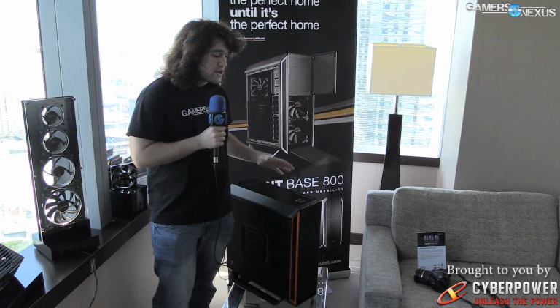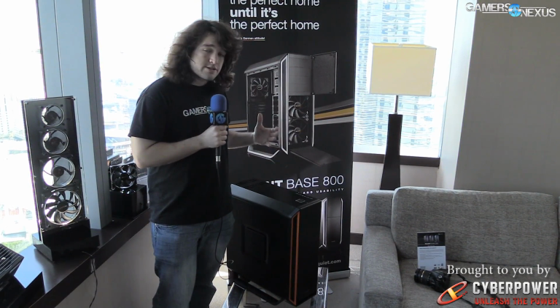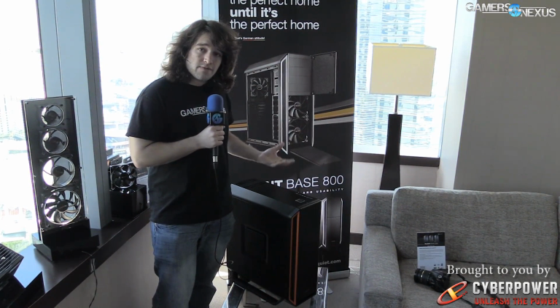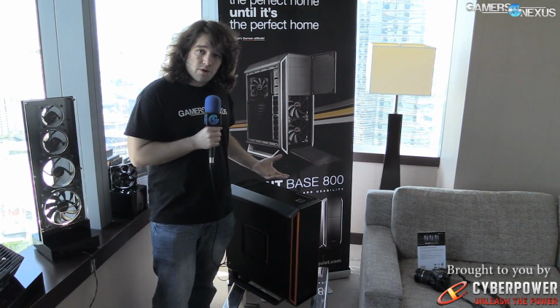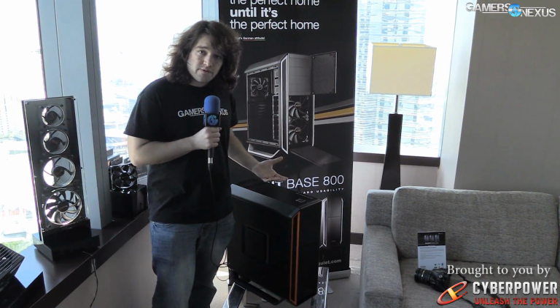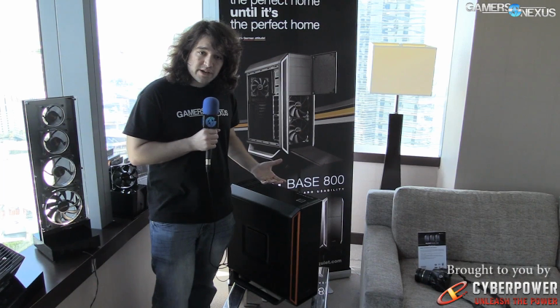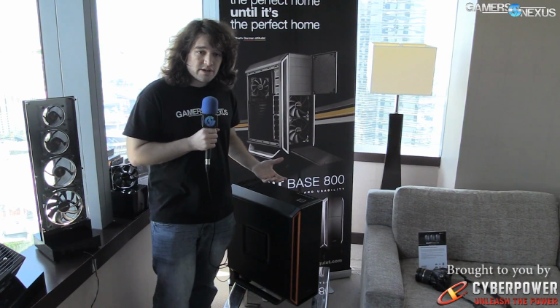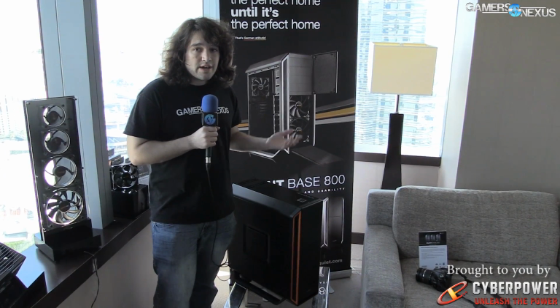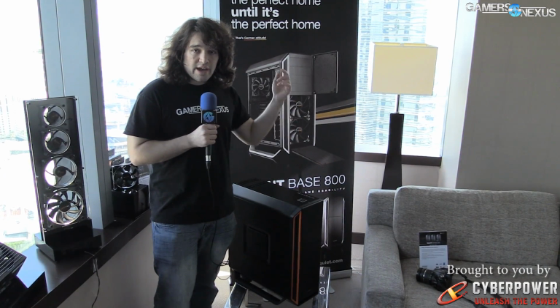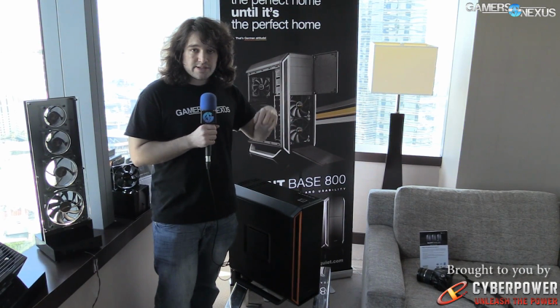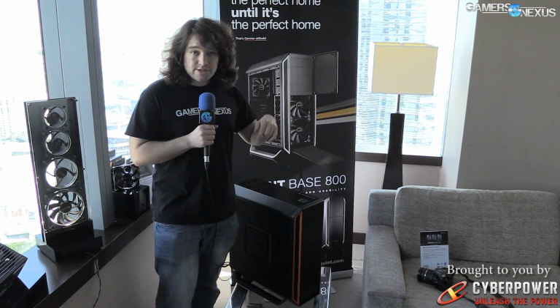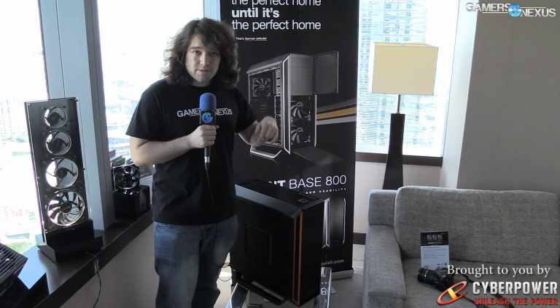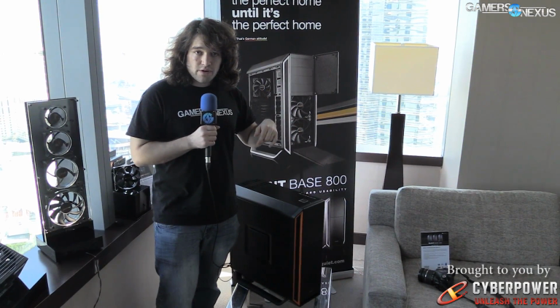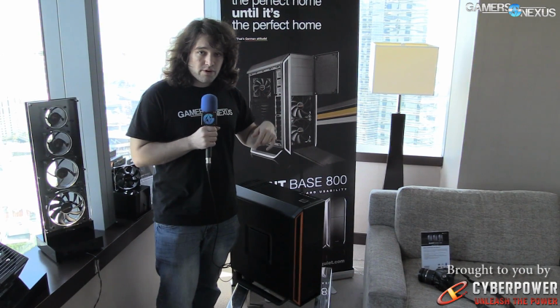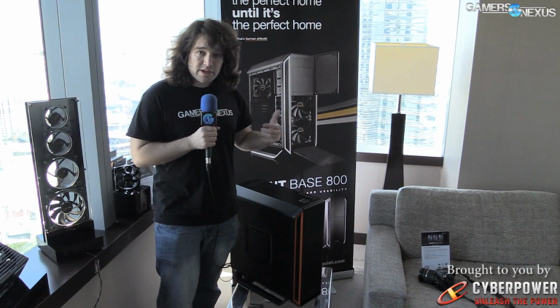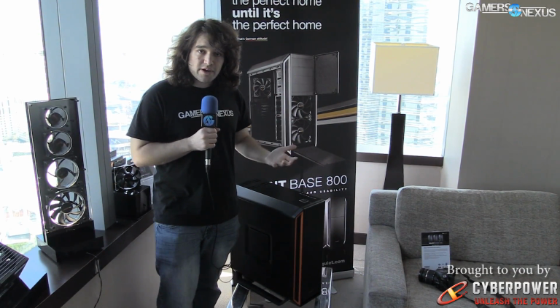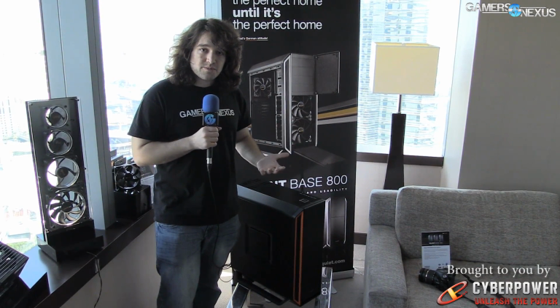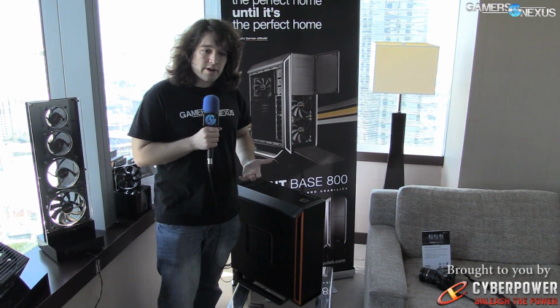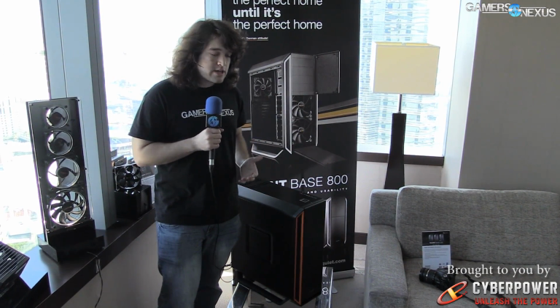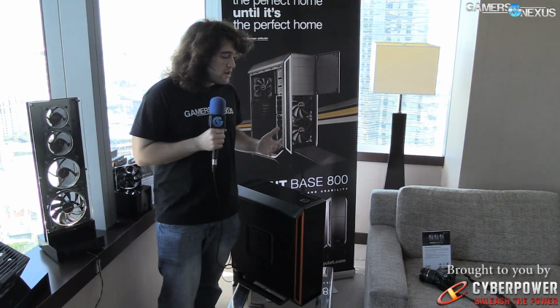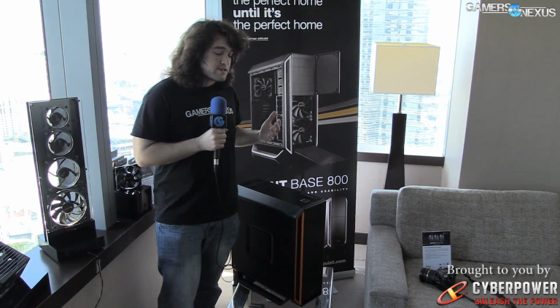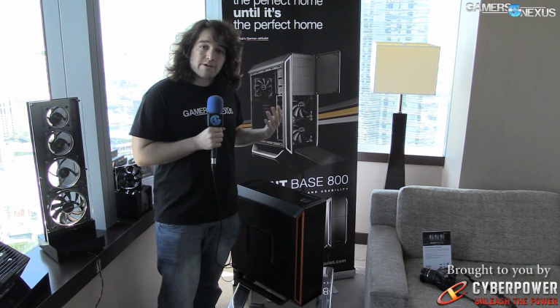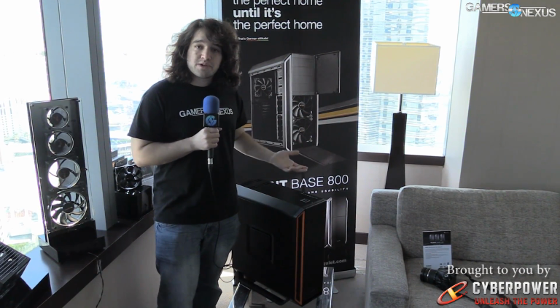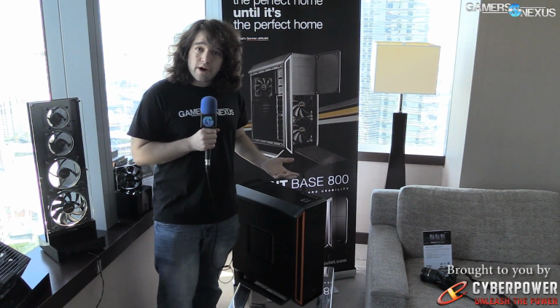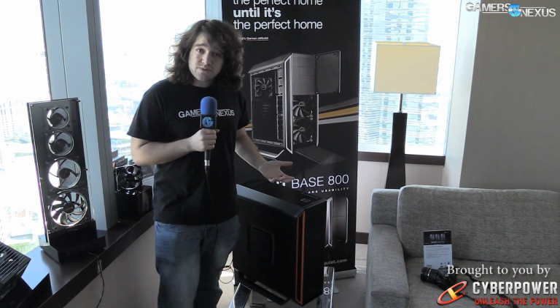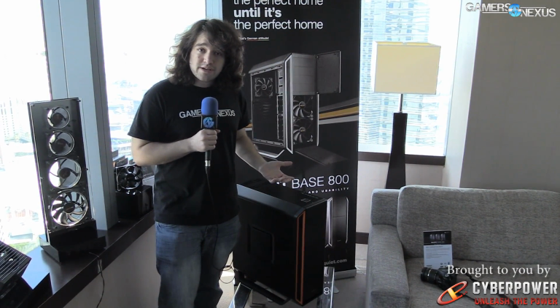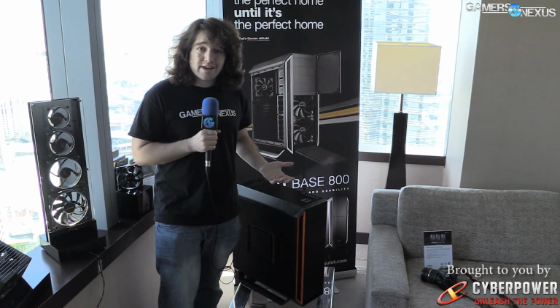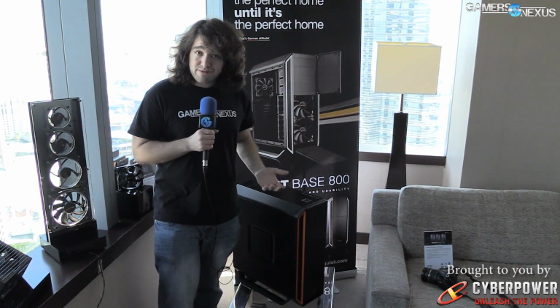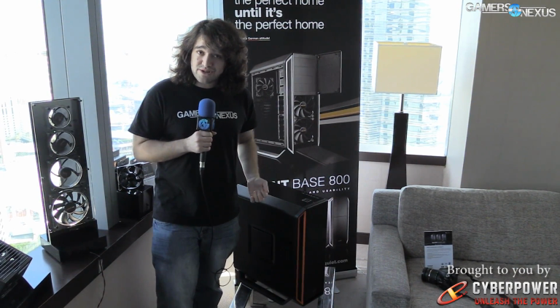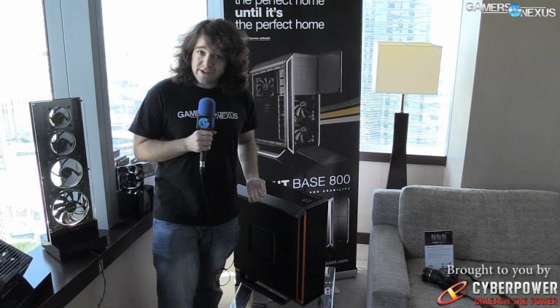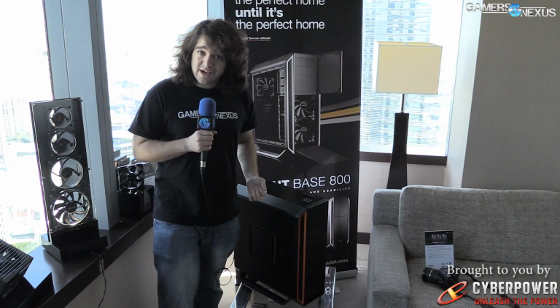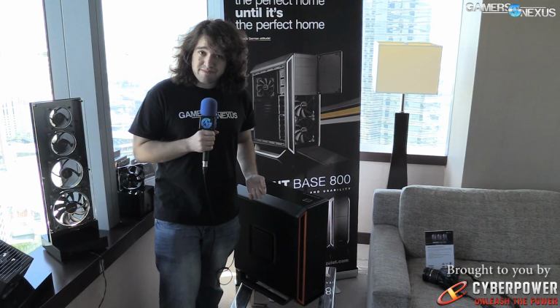Check the site for more information and links in the description below if you want to read about these products. That was the Be Quiet suite, and I will see you all next time.